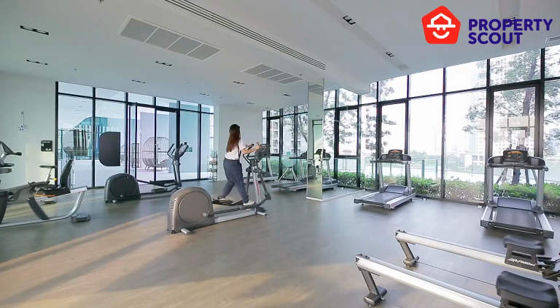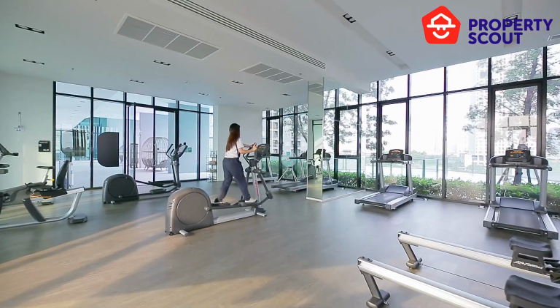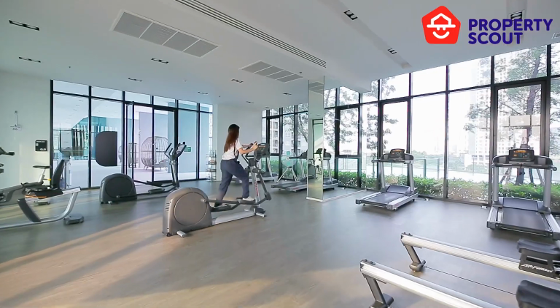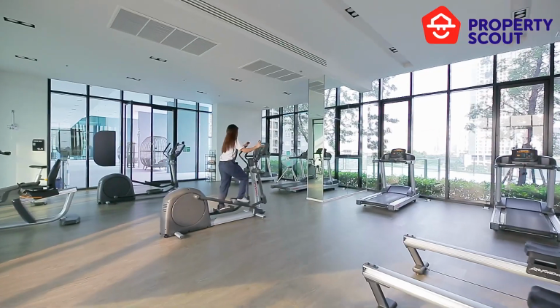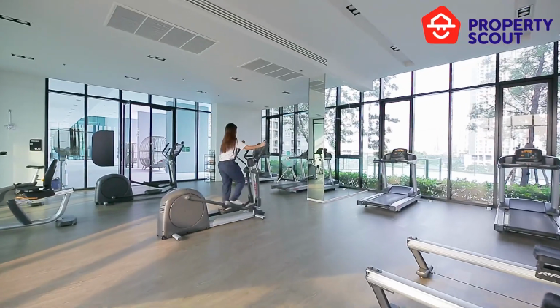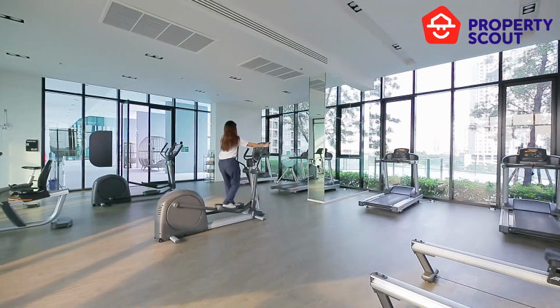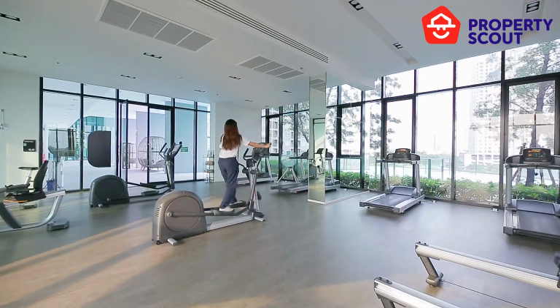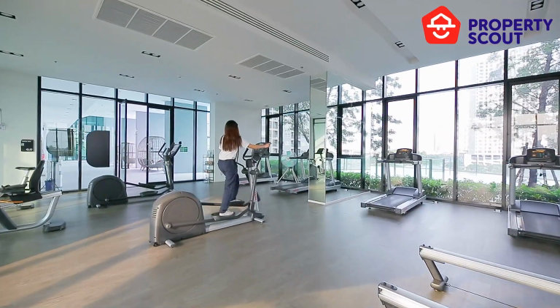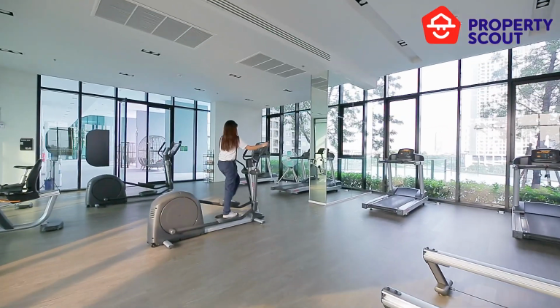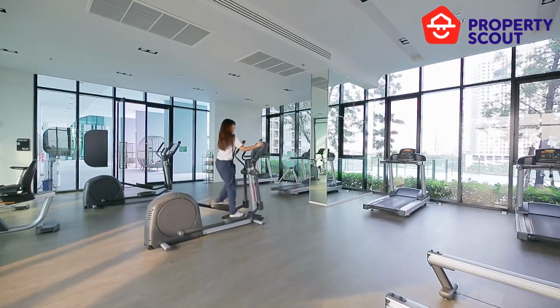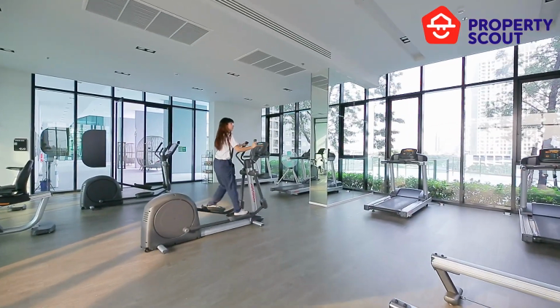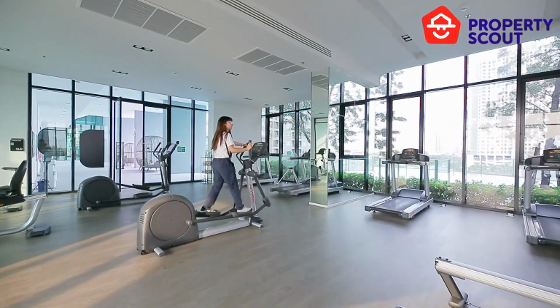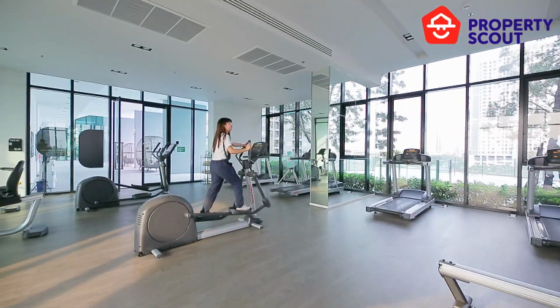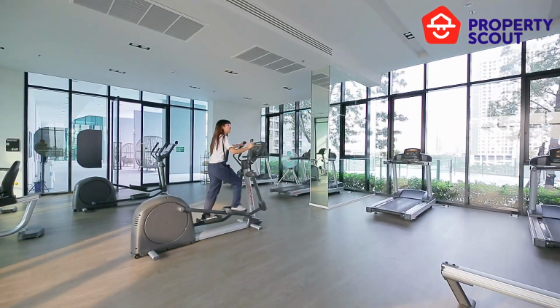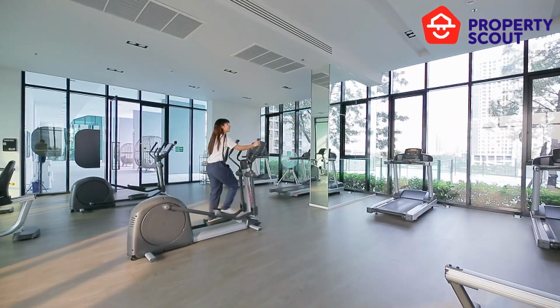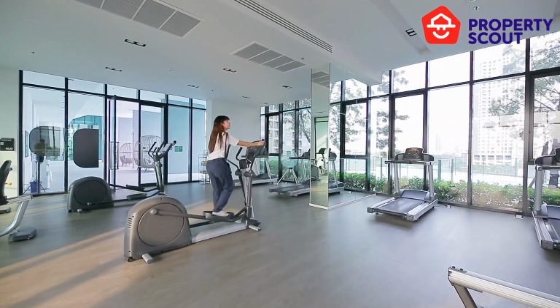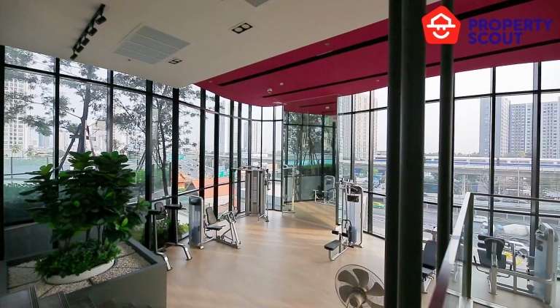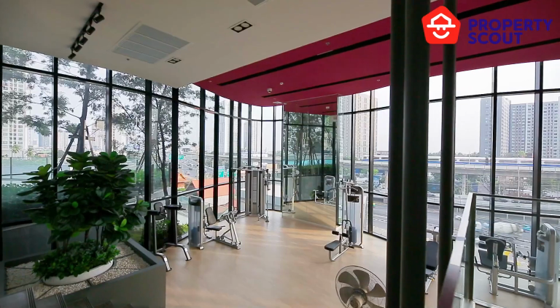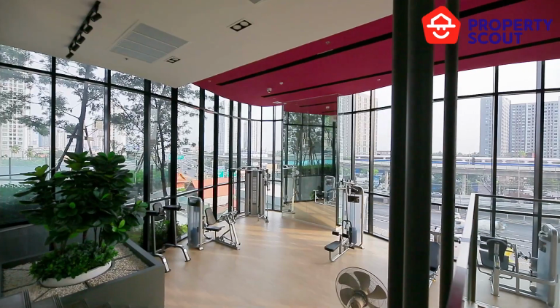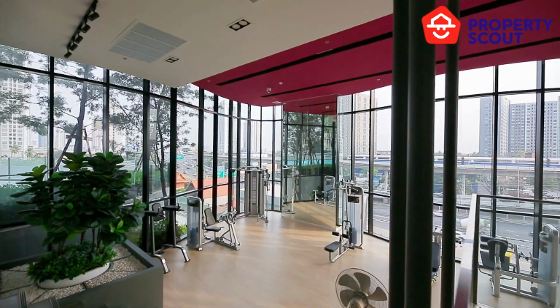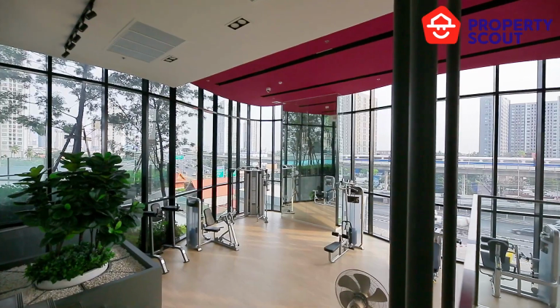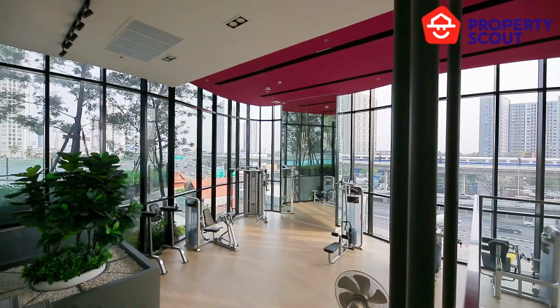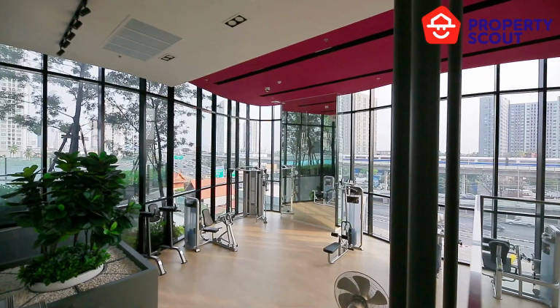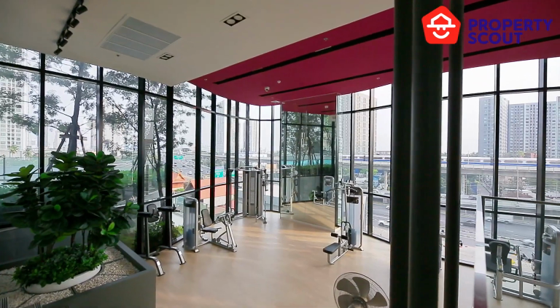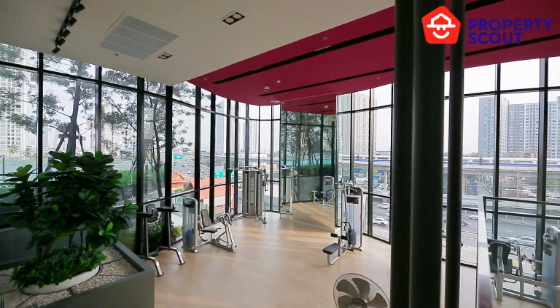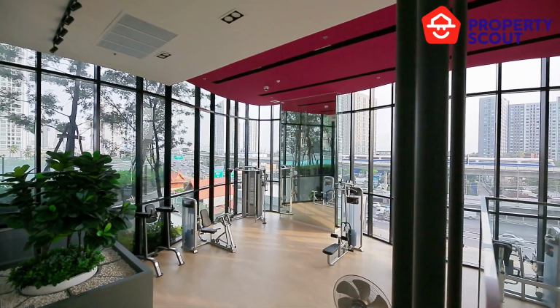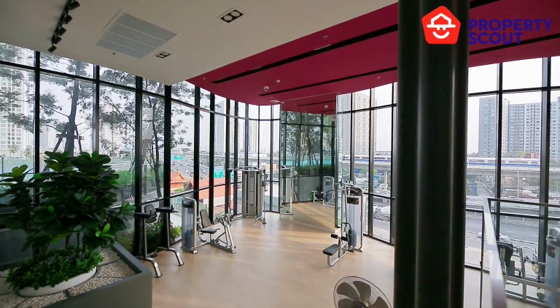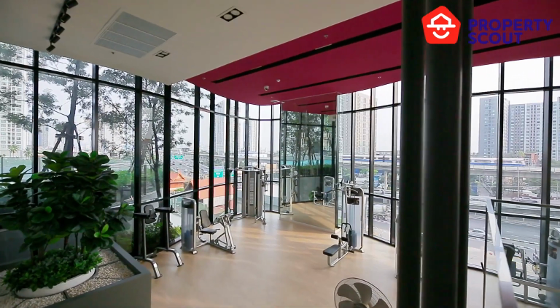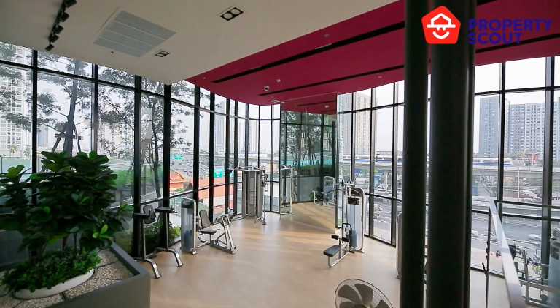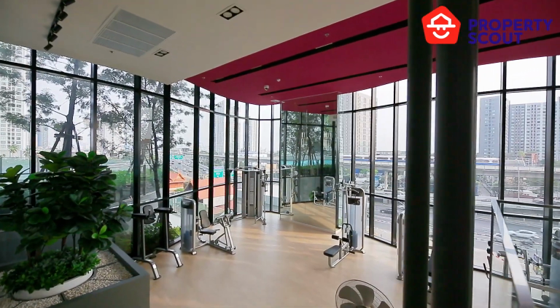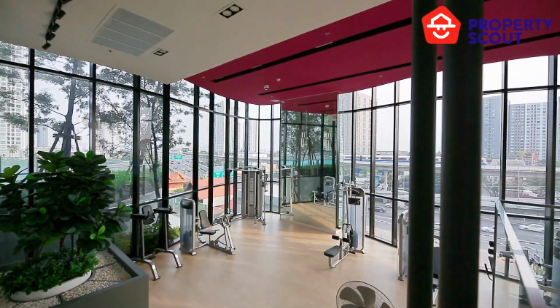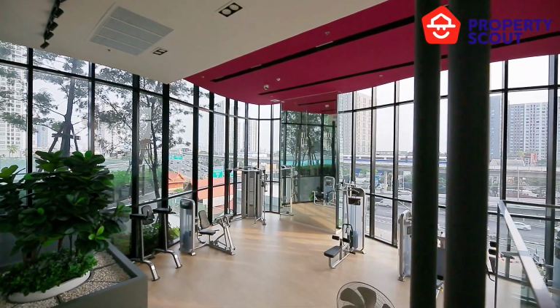The gym on the same floor is spacious and fully equipped — no need for a subscription at another gym.